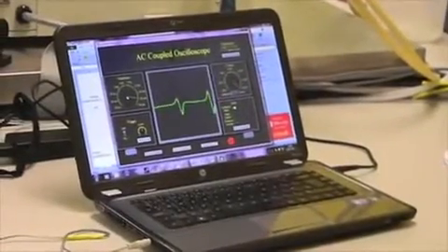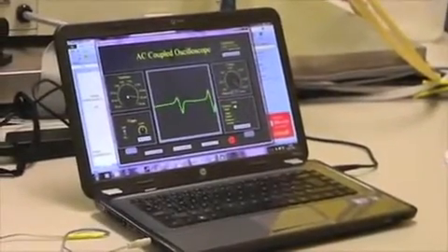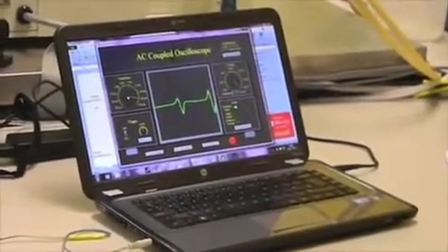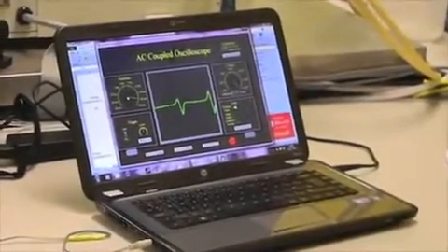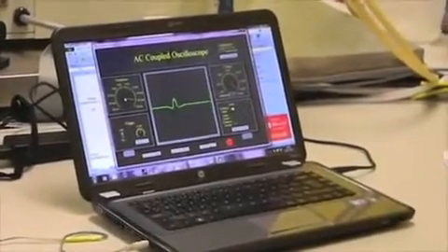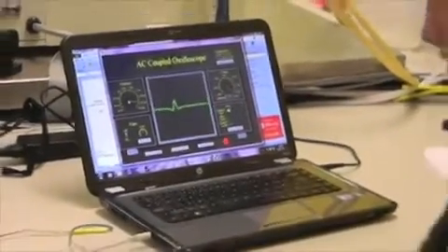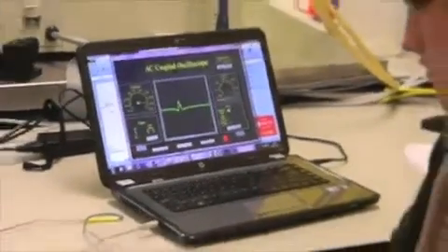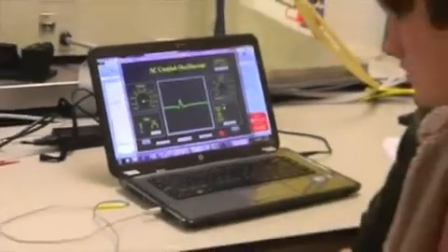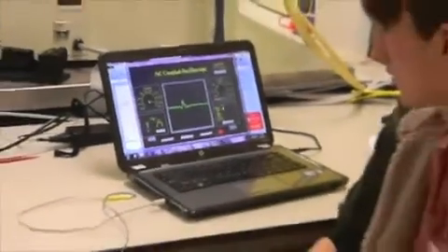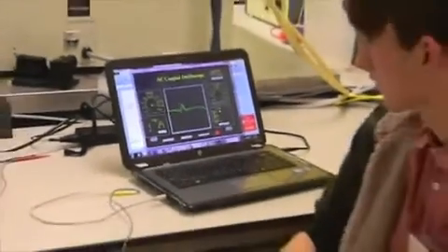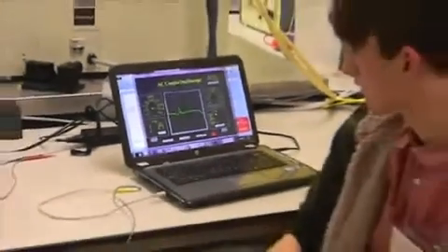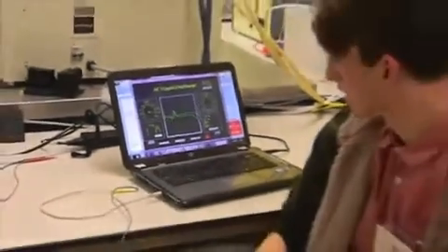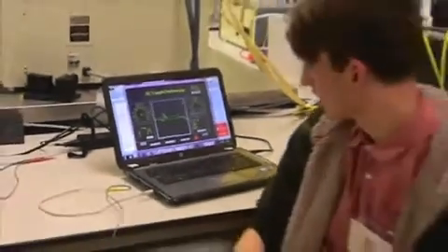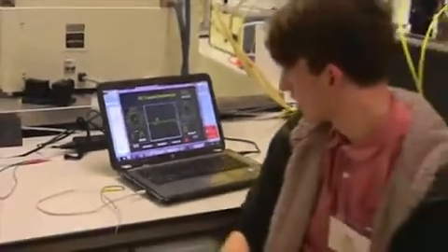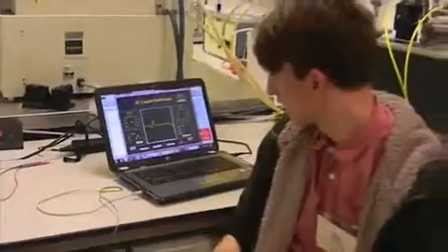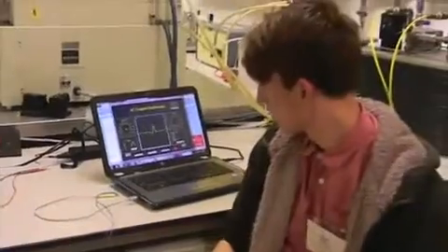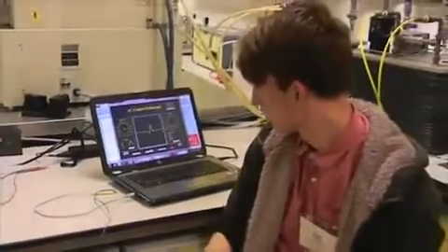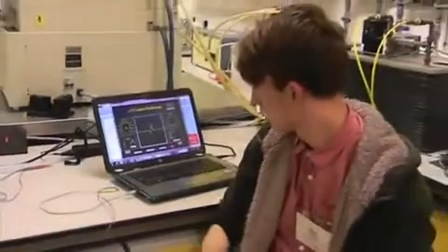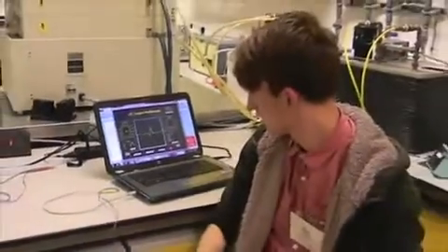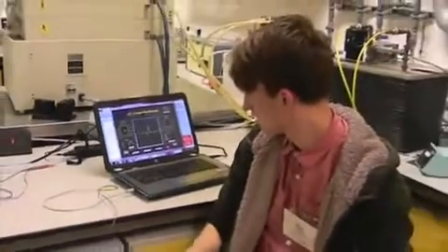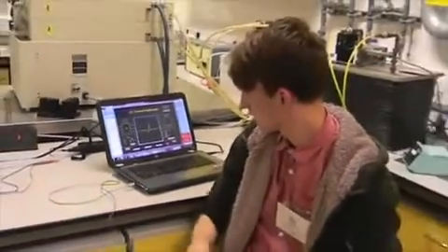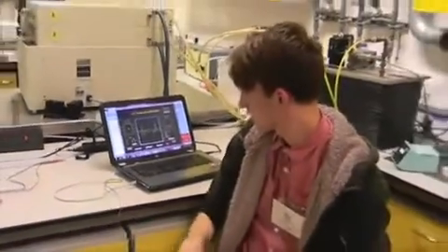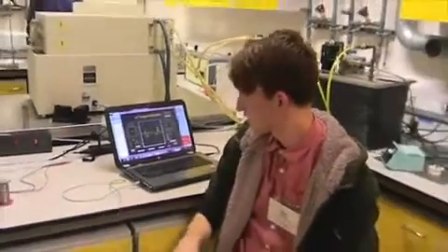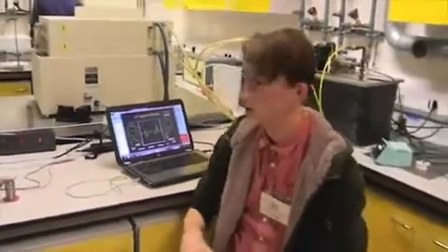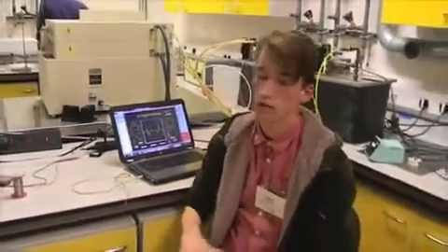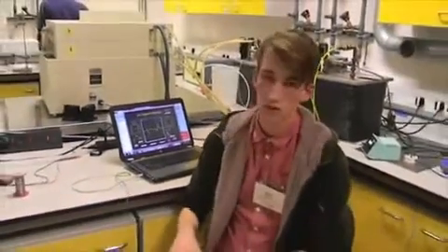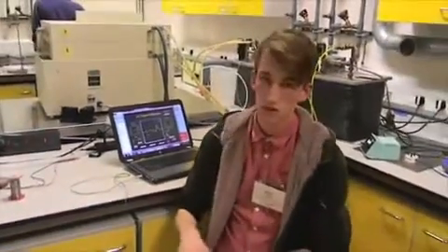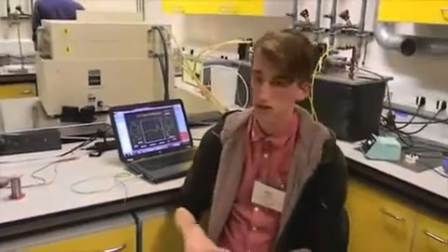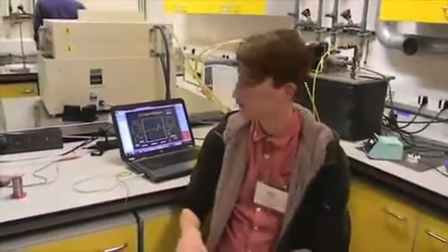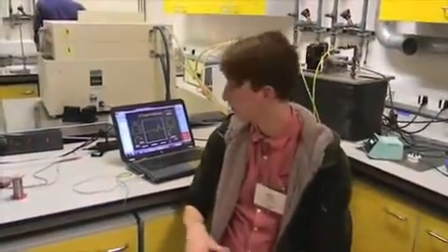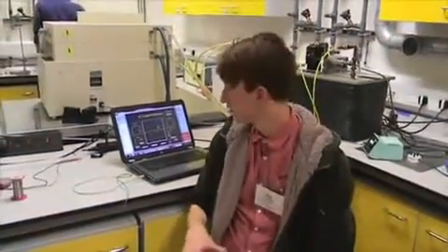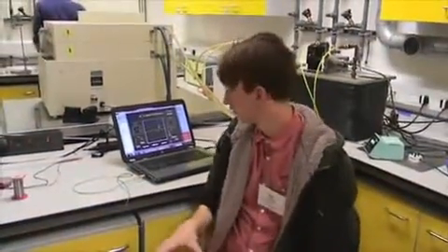That seems to be producing the pulse as we expected, so that's great. We know the hardware is working now.